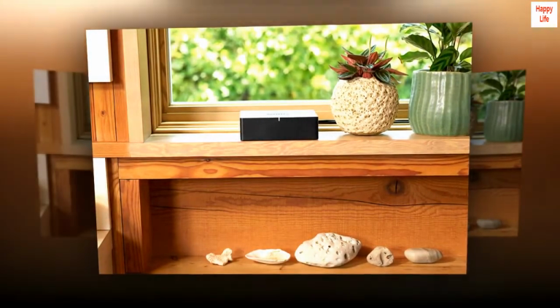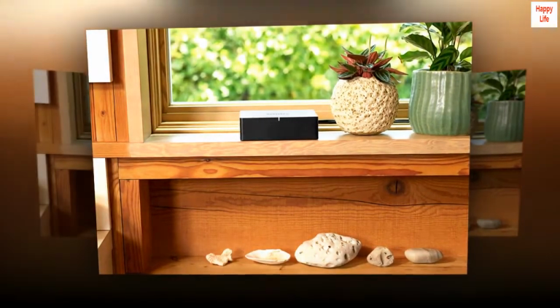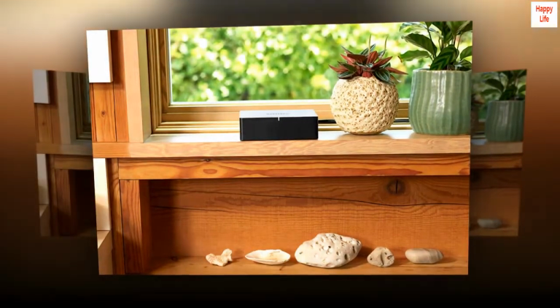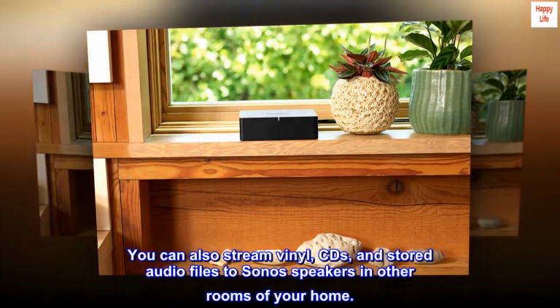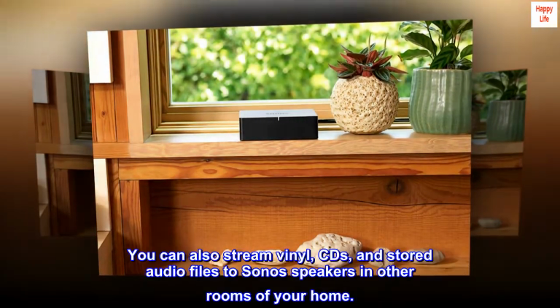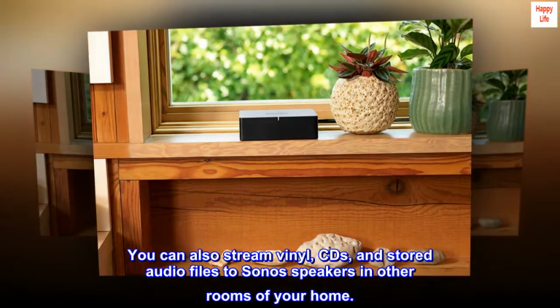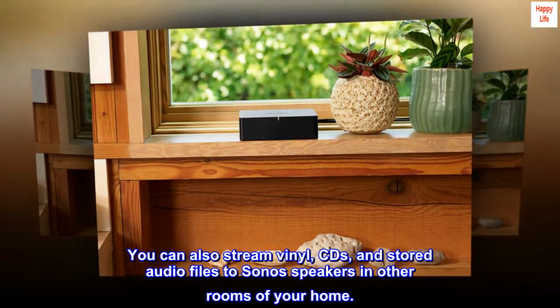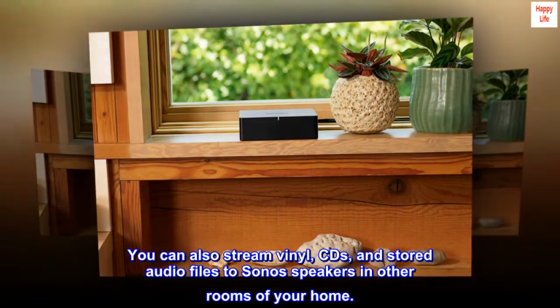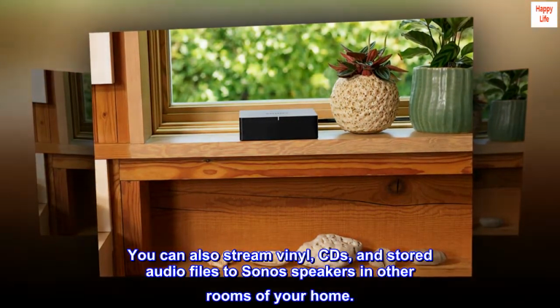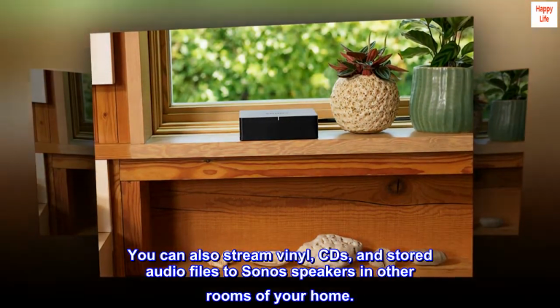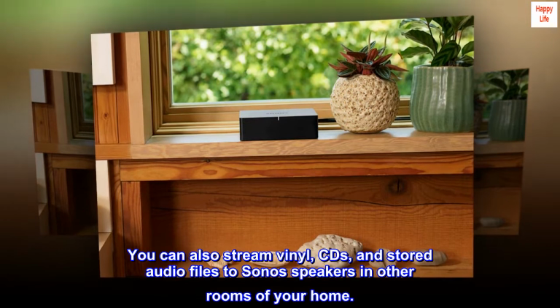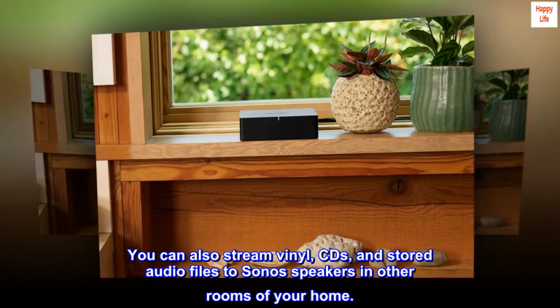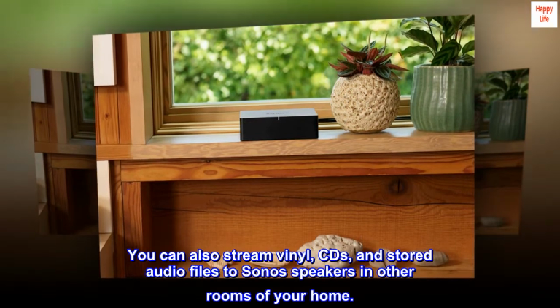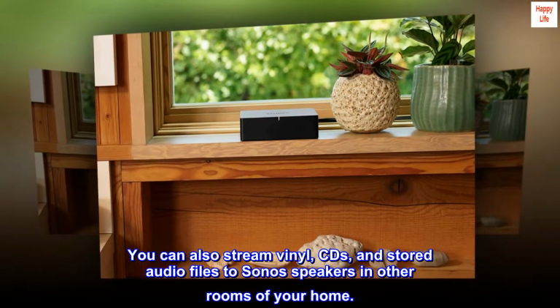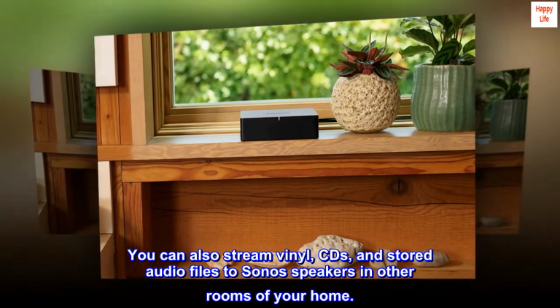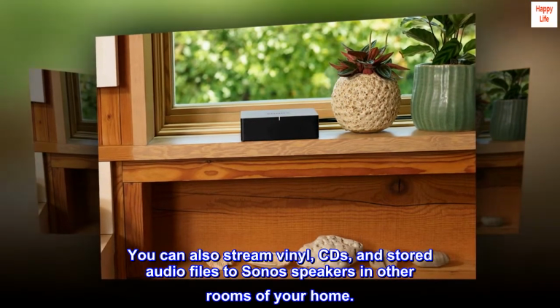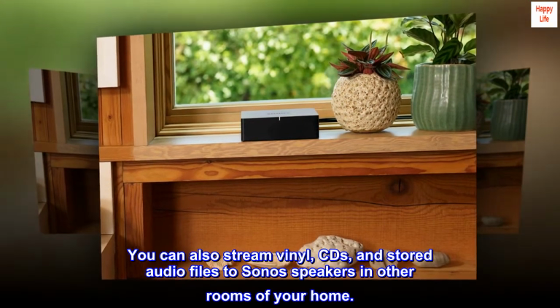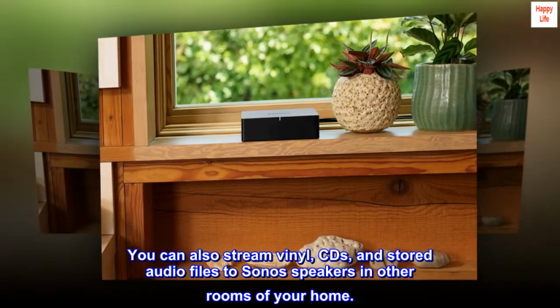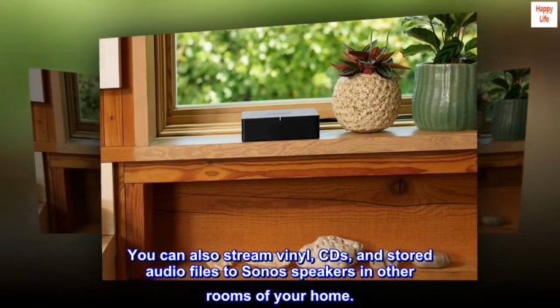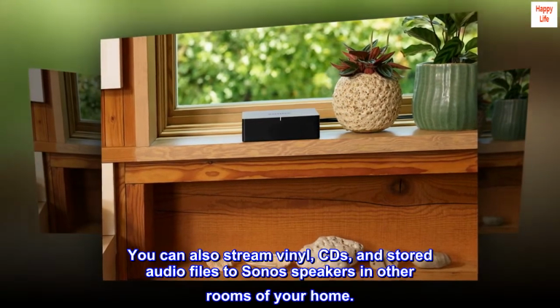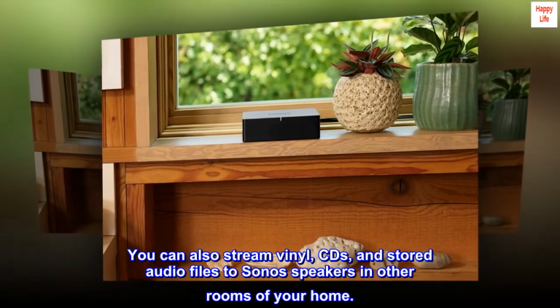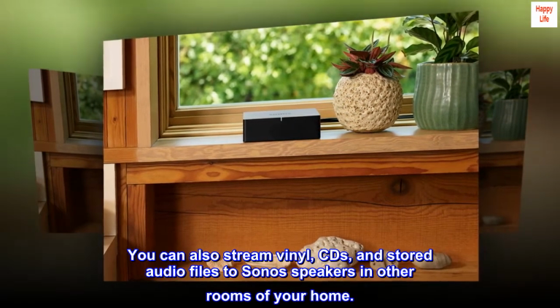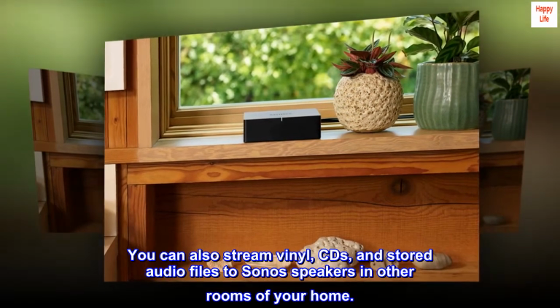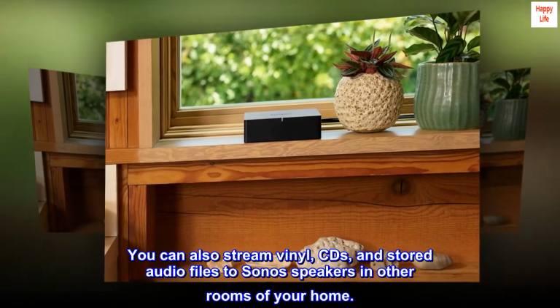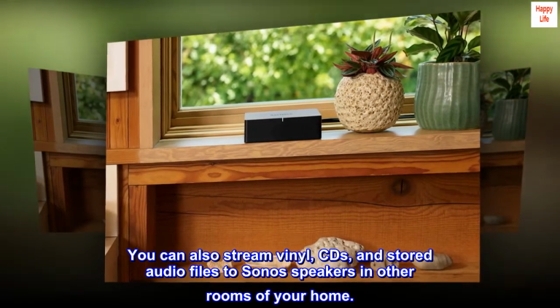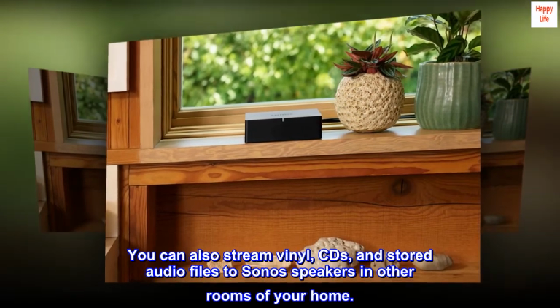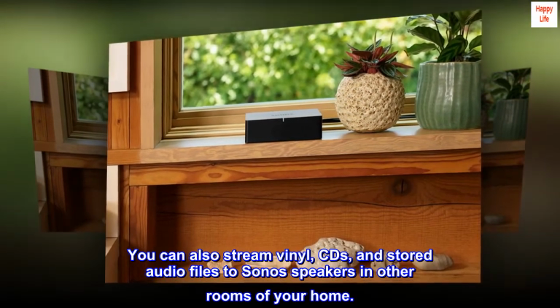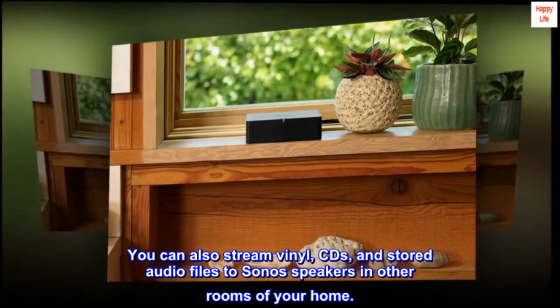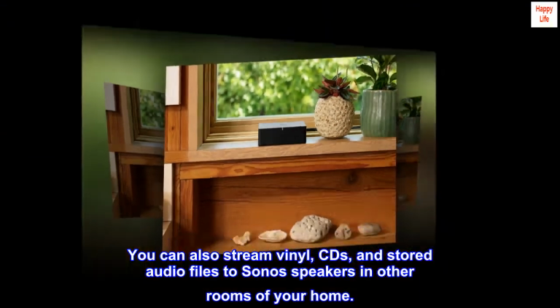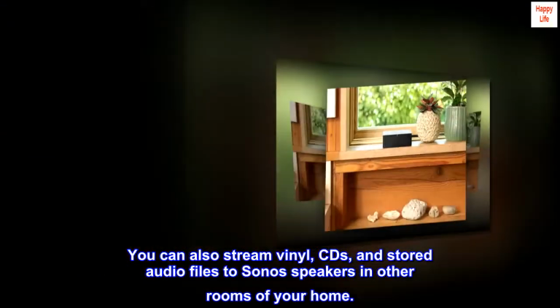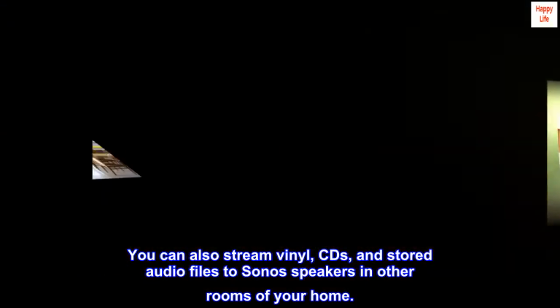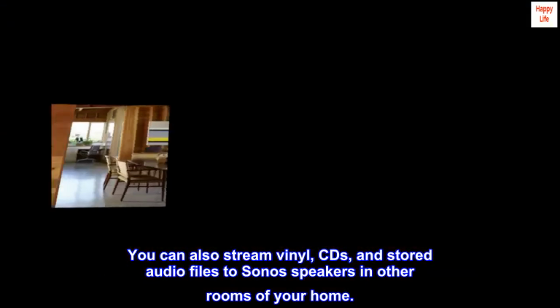You can also stream vinyl, CDs, and stored audio files to Sonos speakers in other rooms of your home.